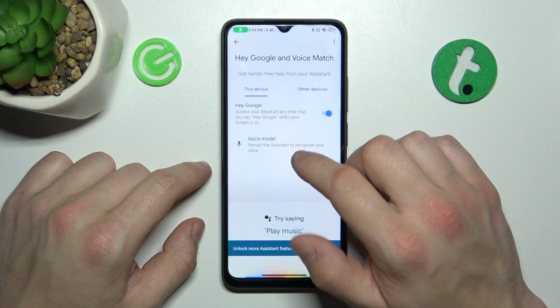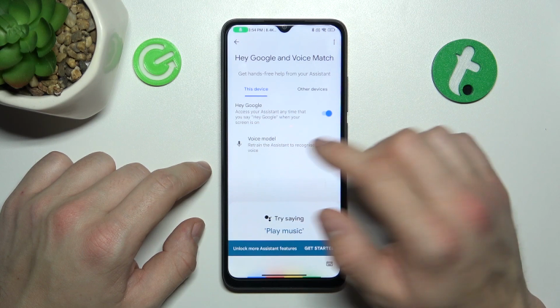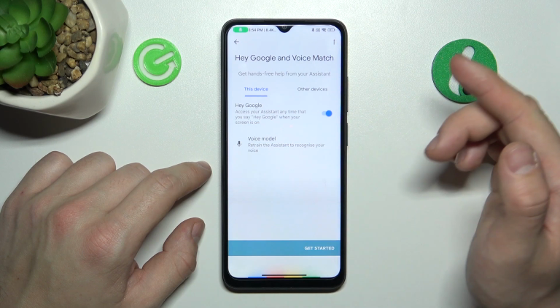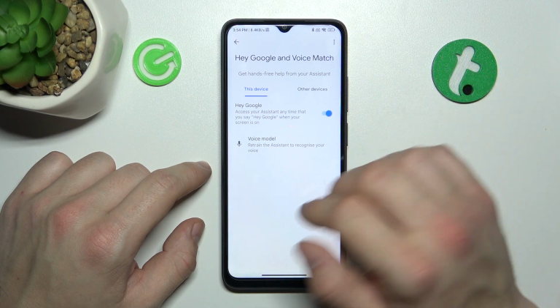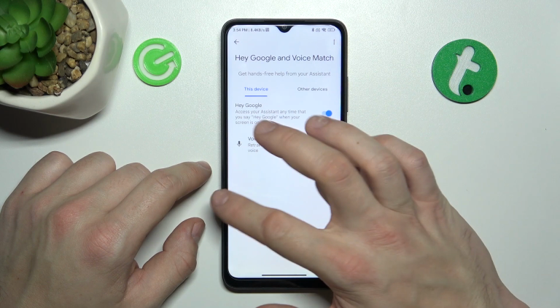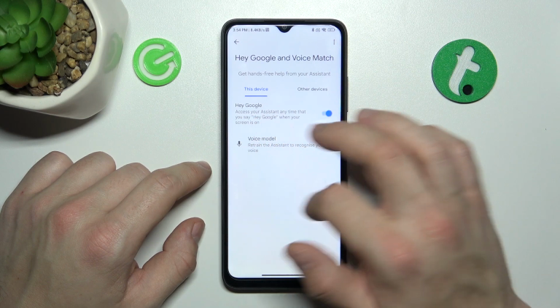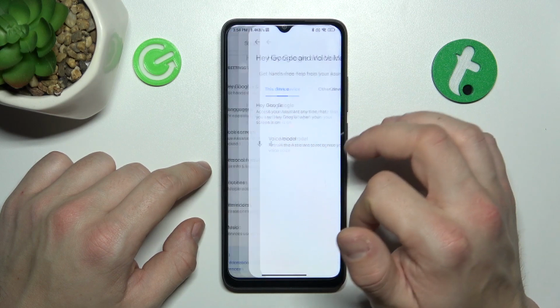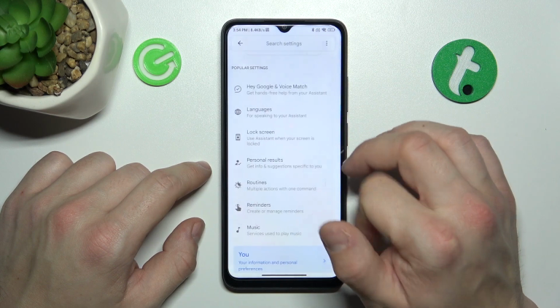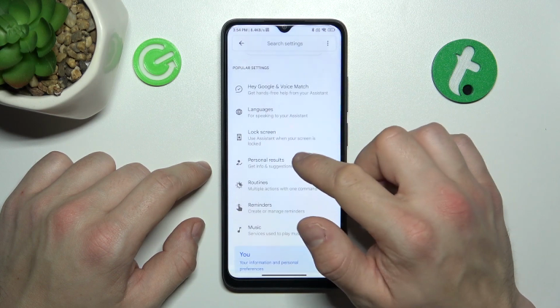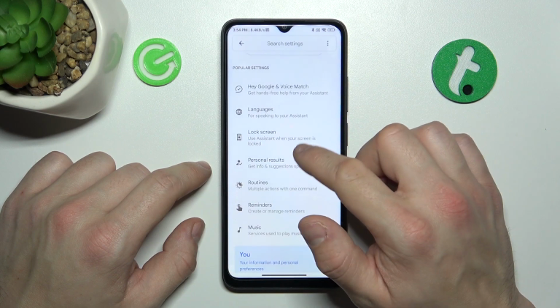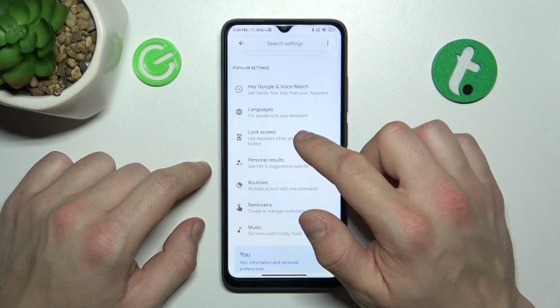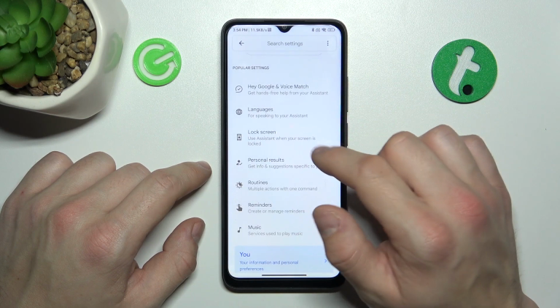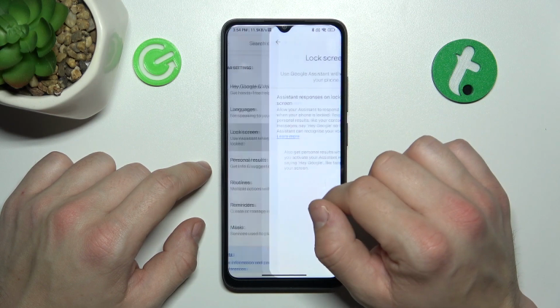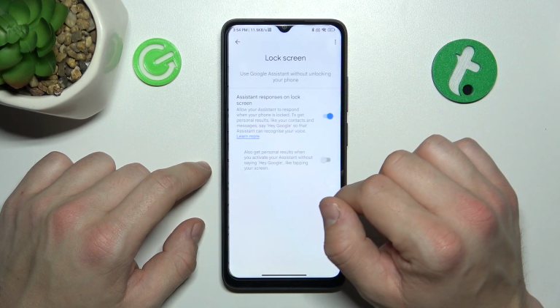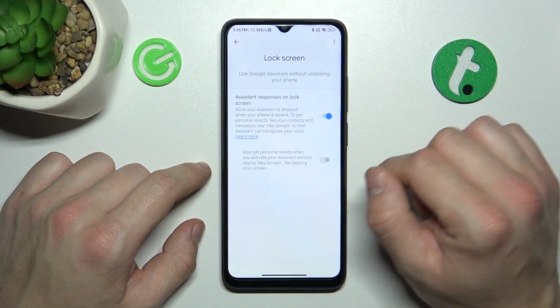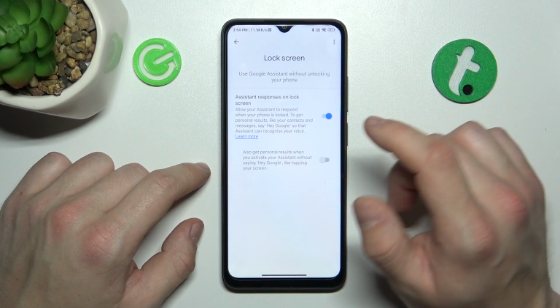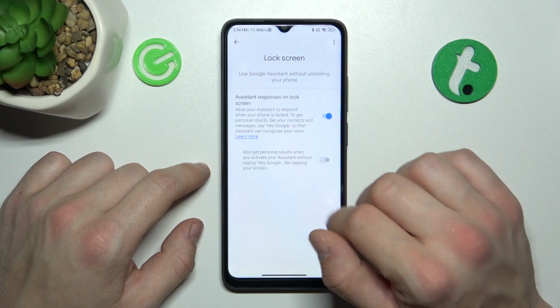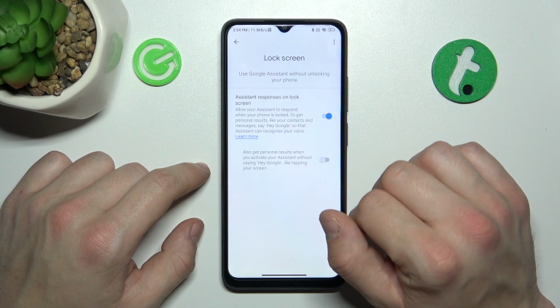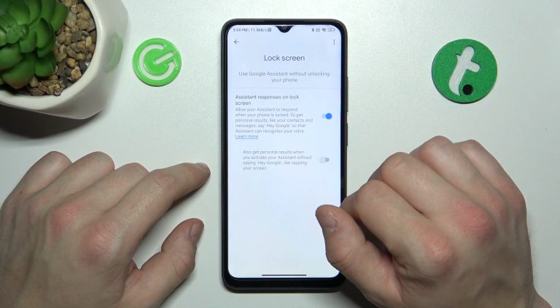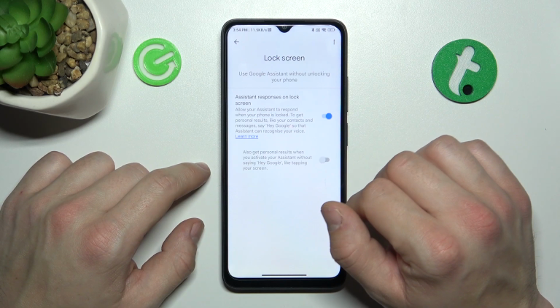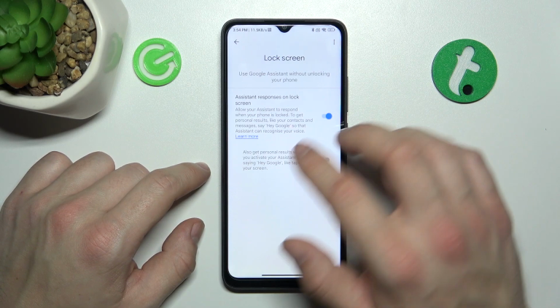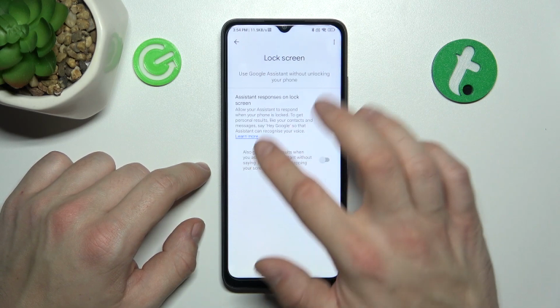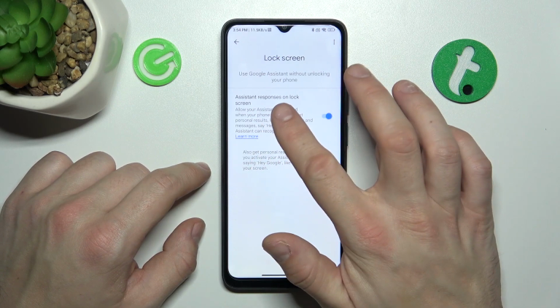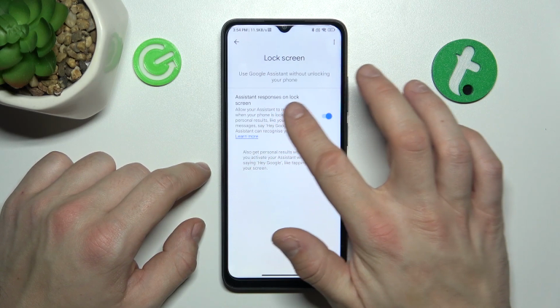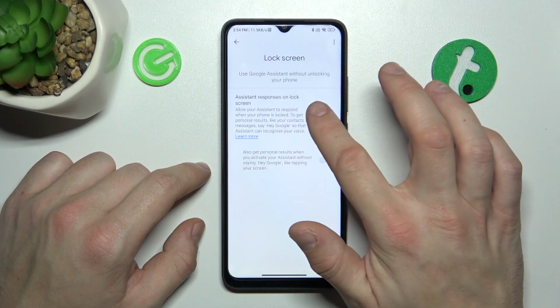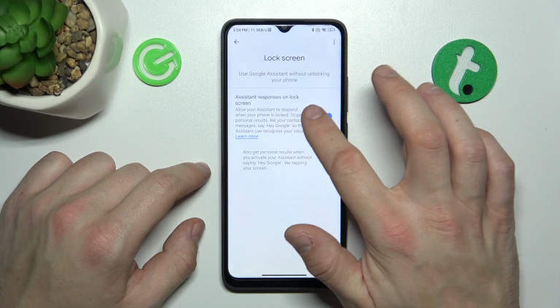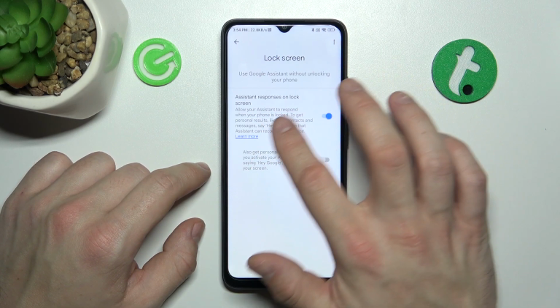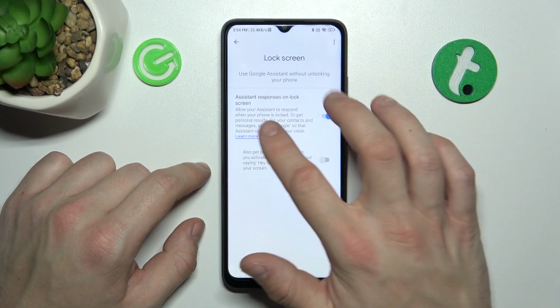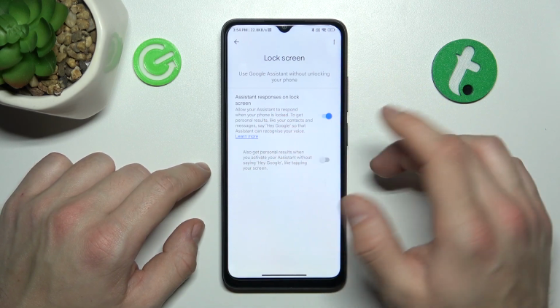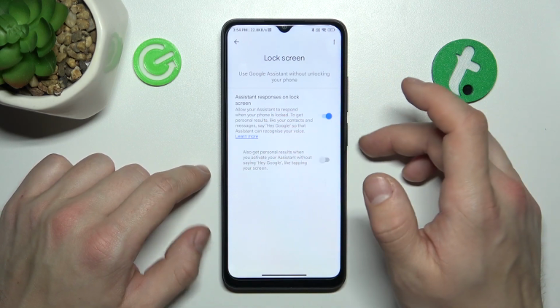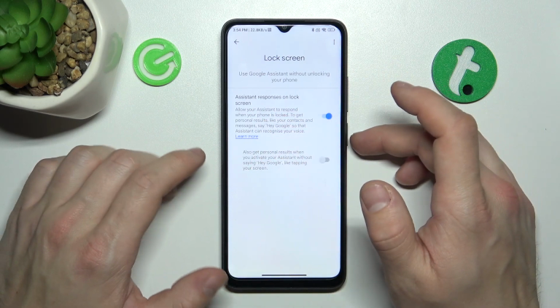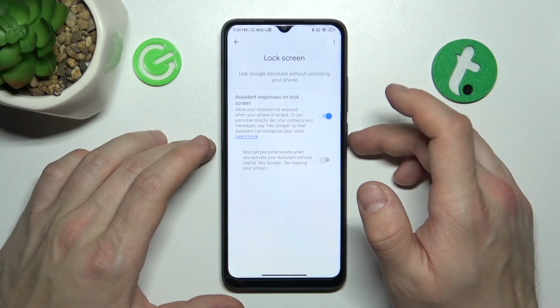As you can see it's working, so let's go back and enter lock screen. Also make sure that Assistant responses on lock screen are enabled.